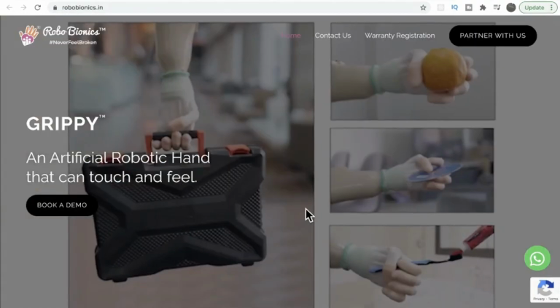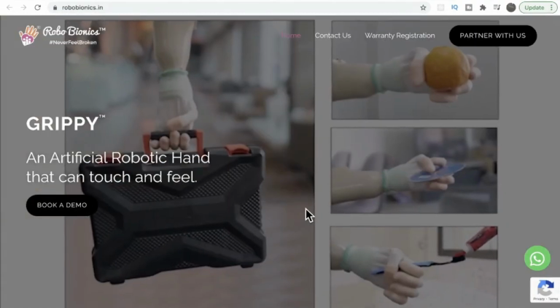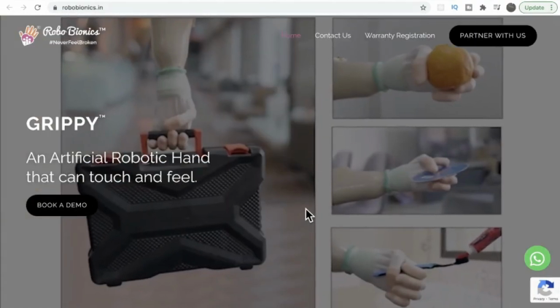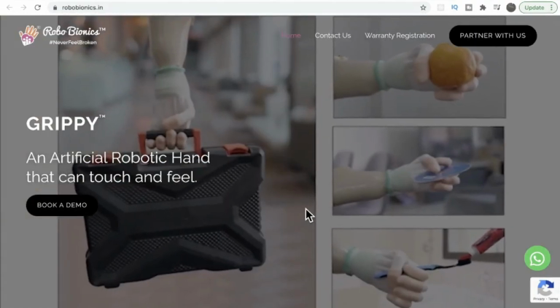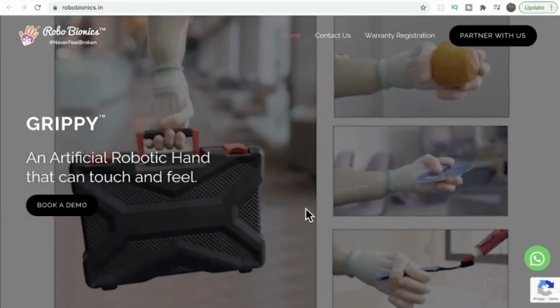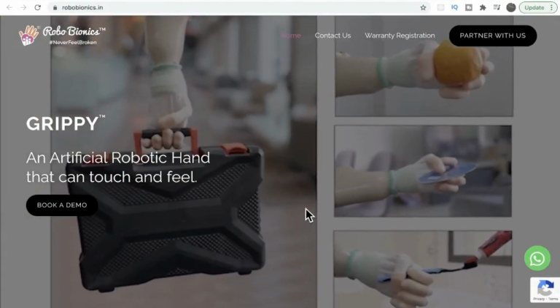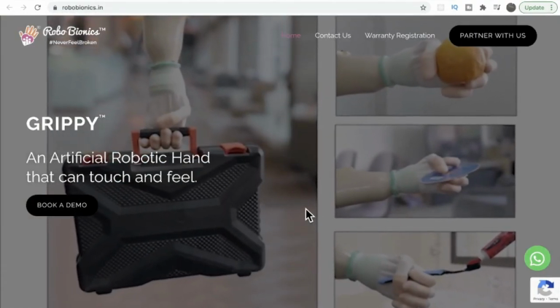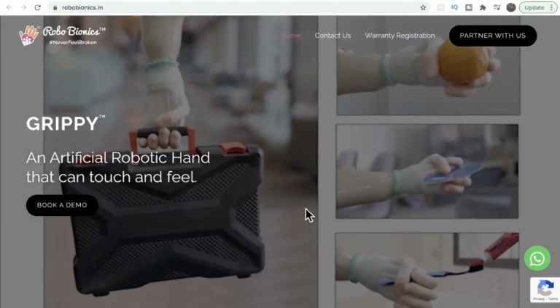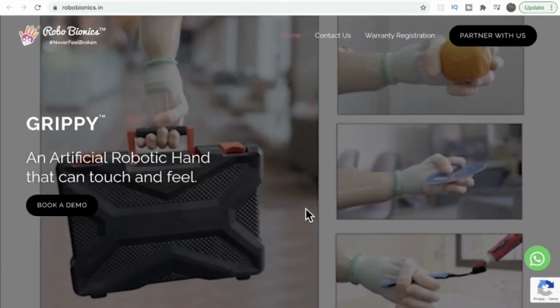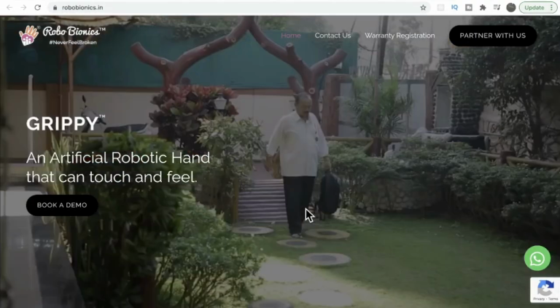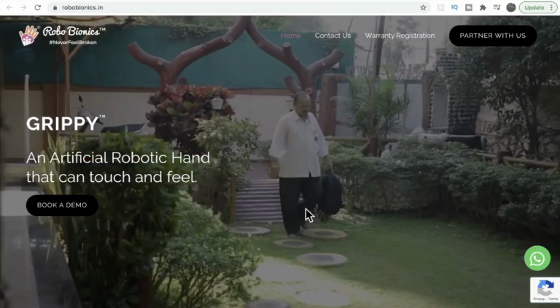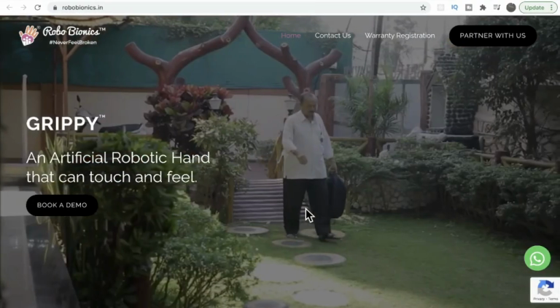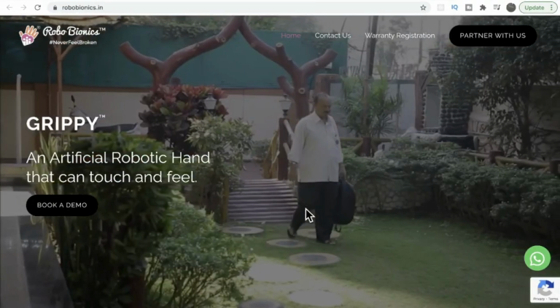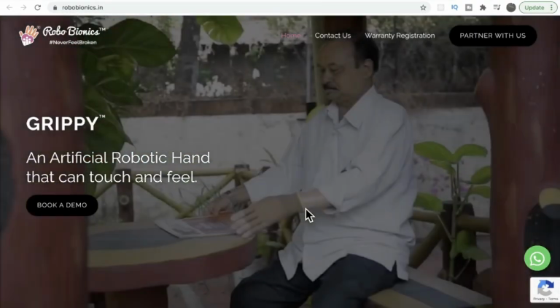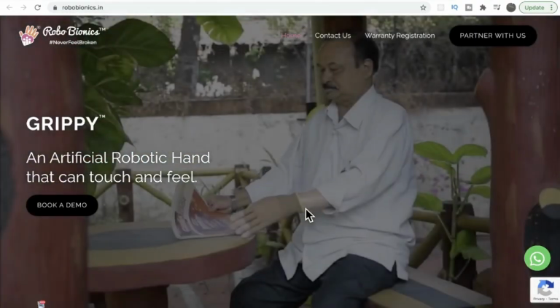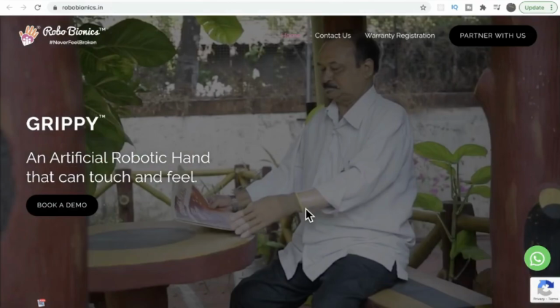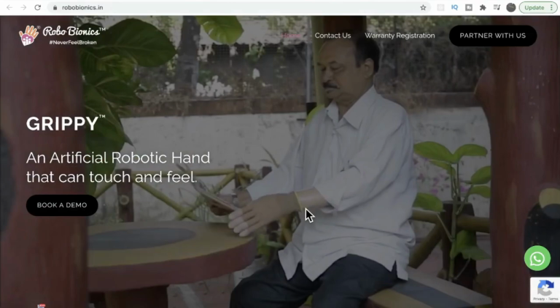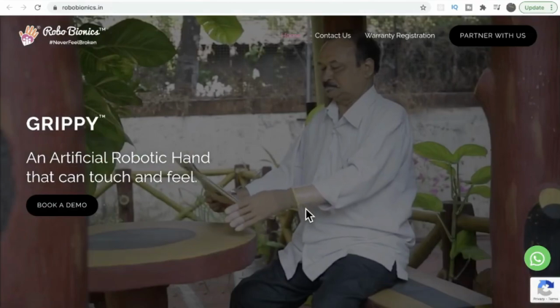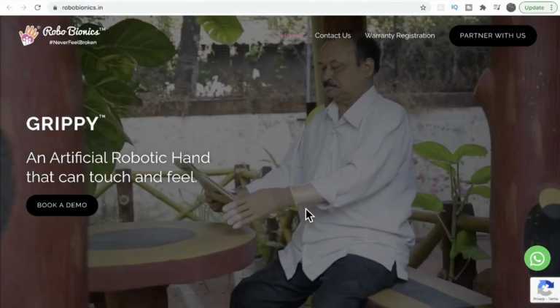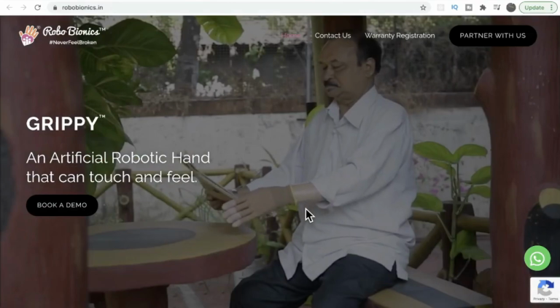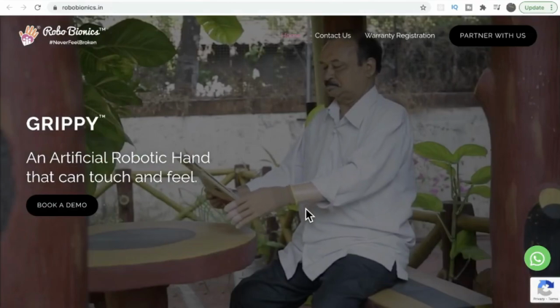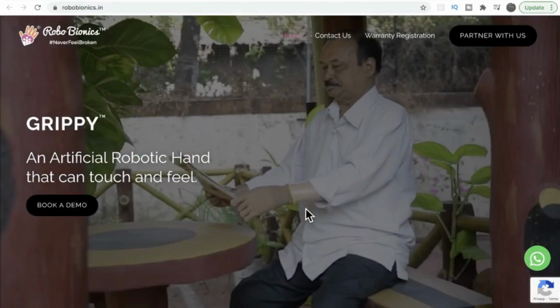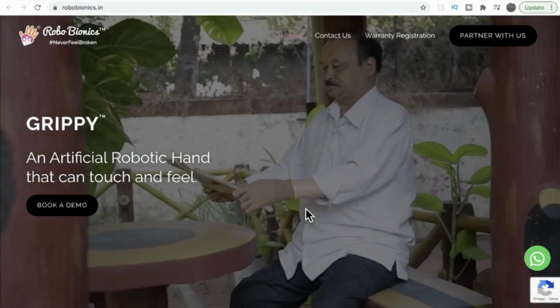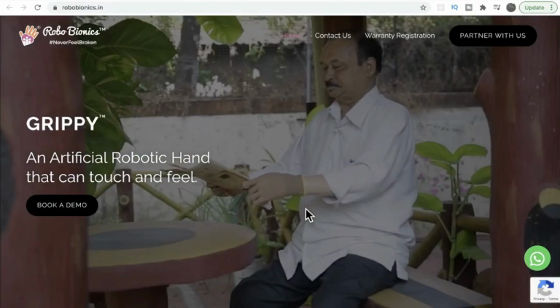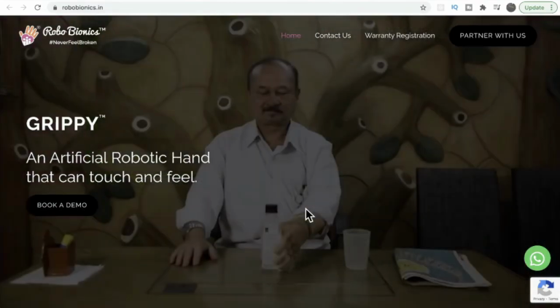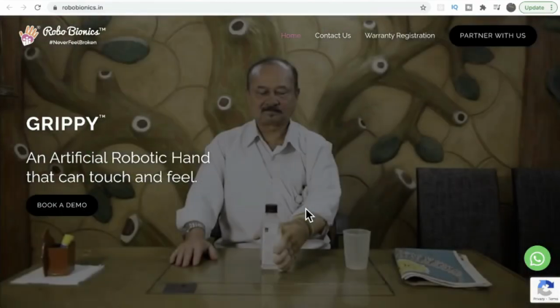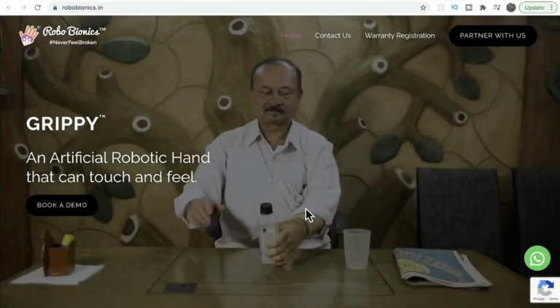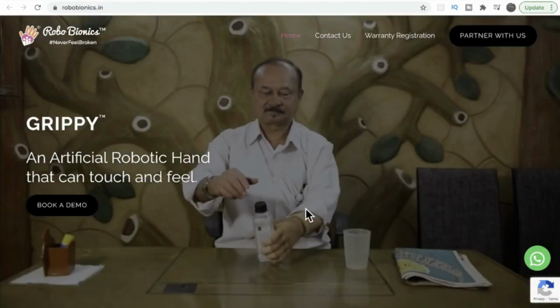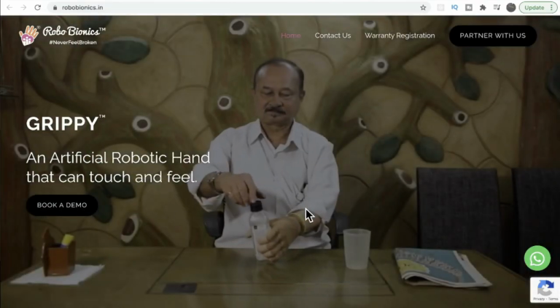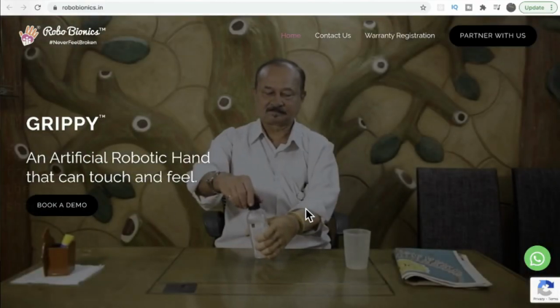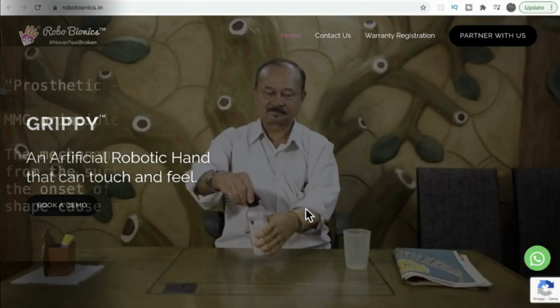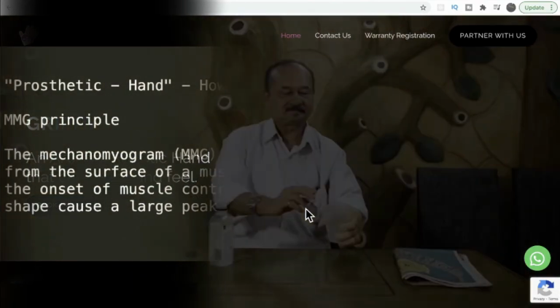One of the main purposes and benefits of the Grippy product is that it helps the person to be independent and do their own work.